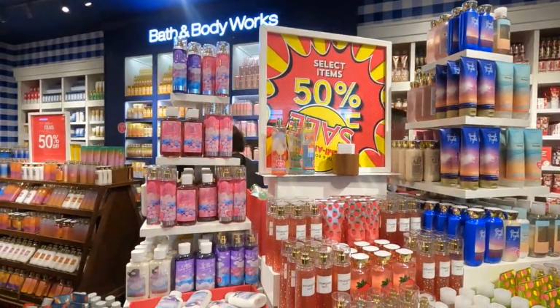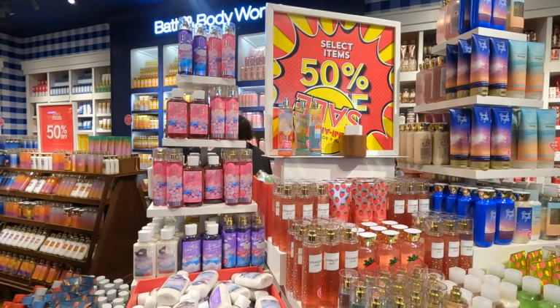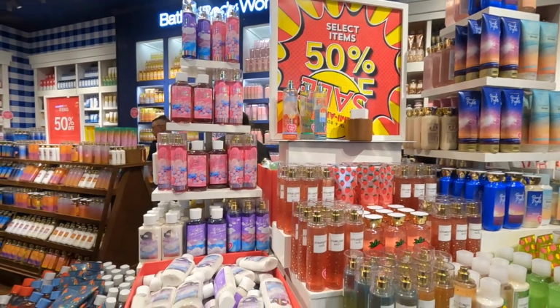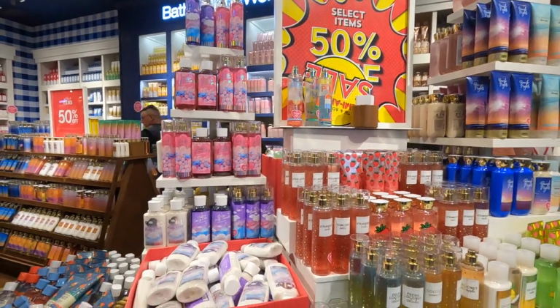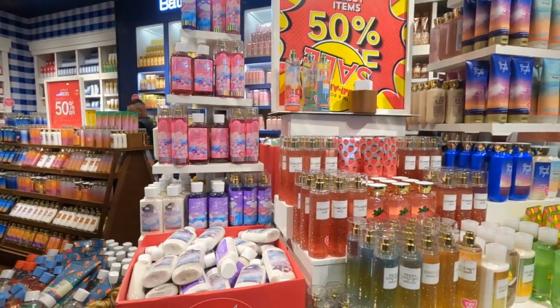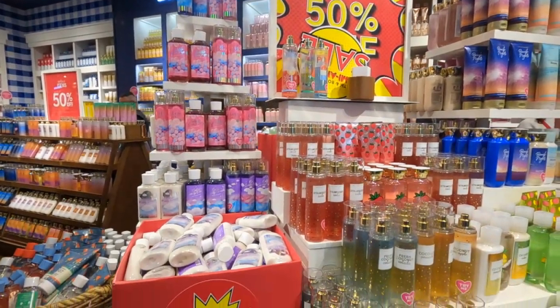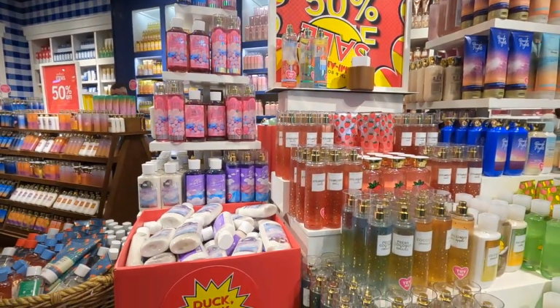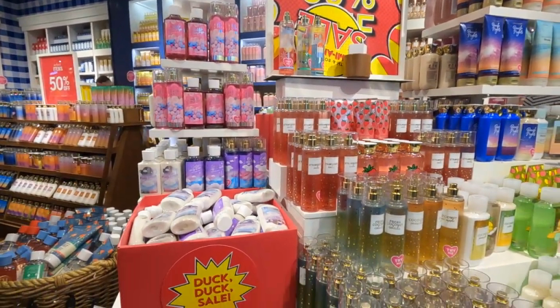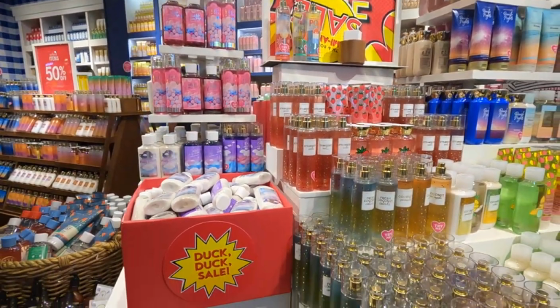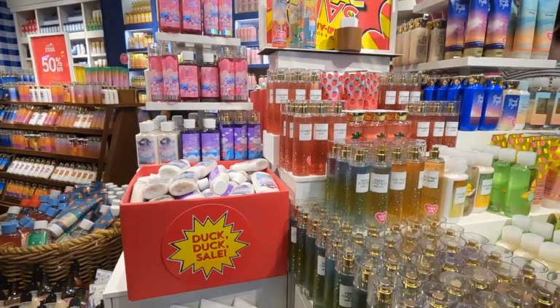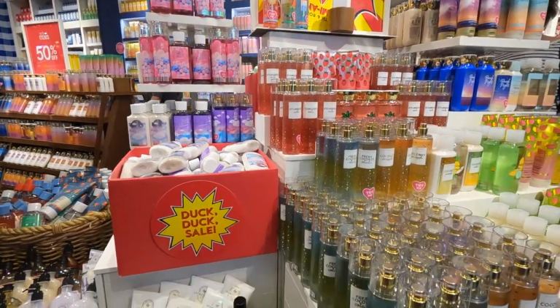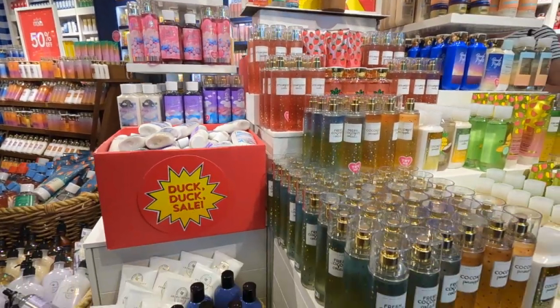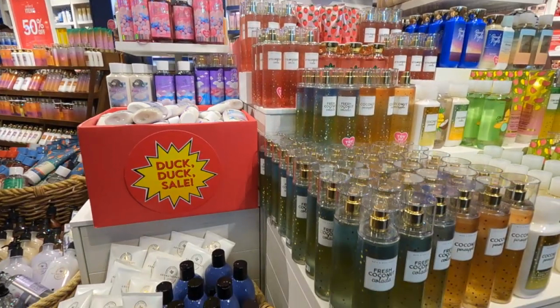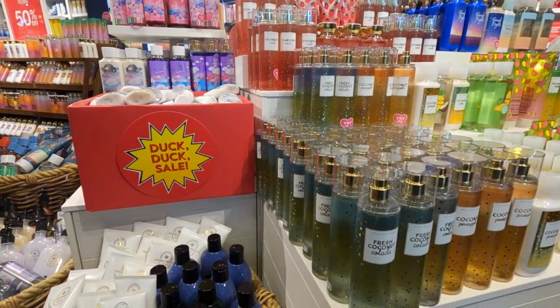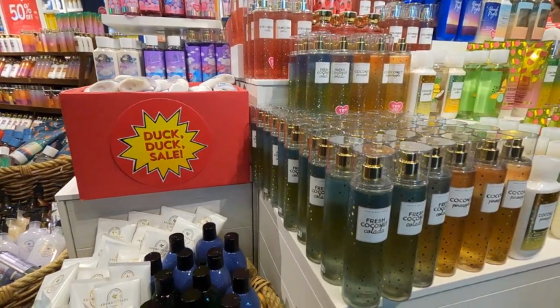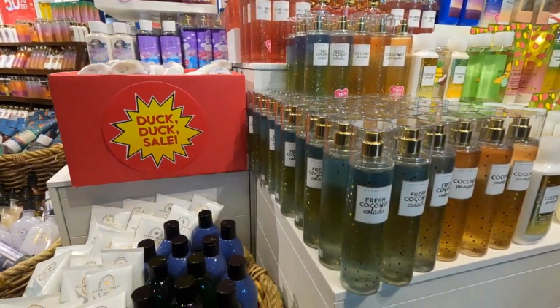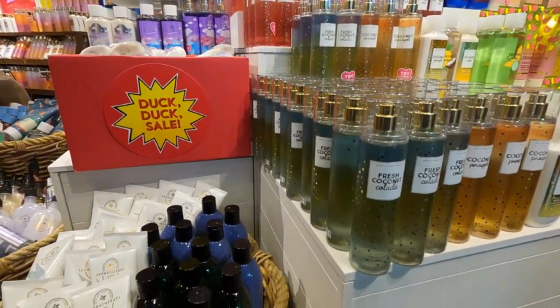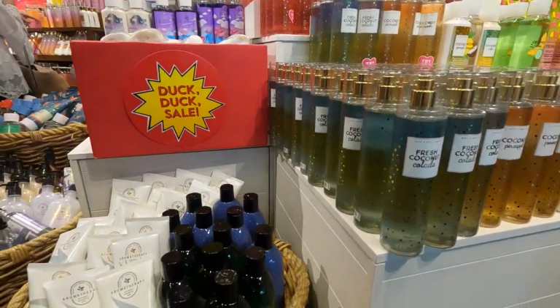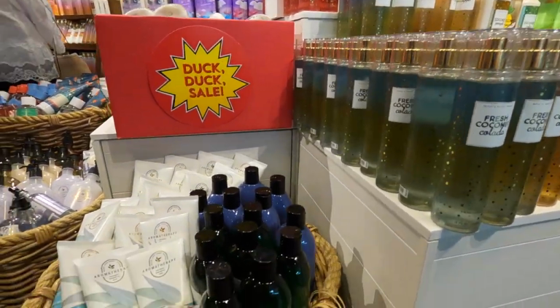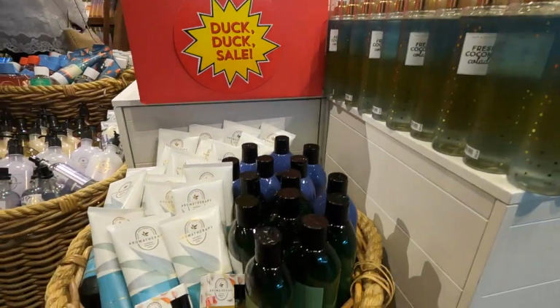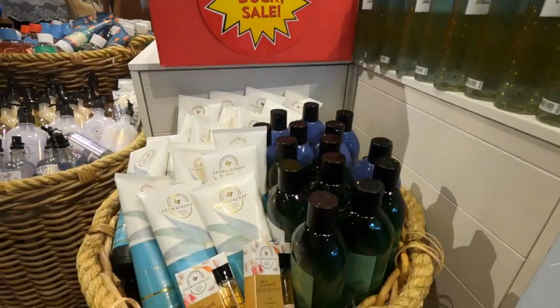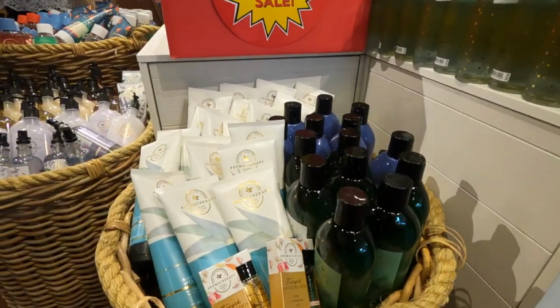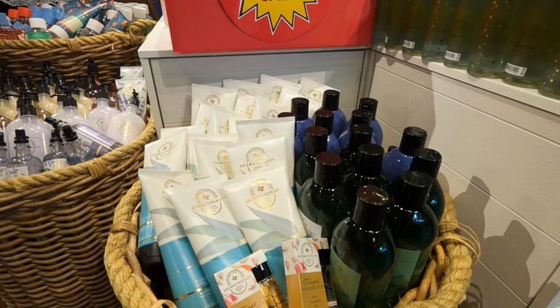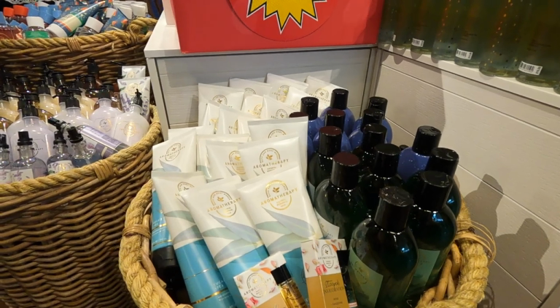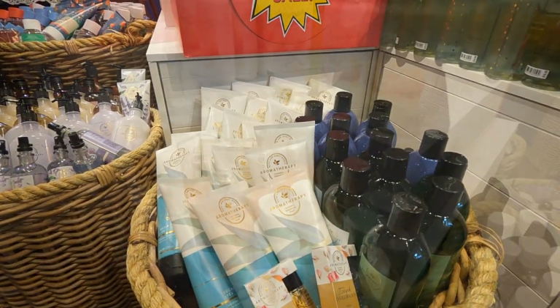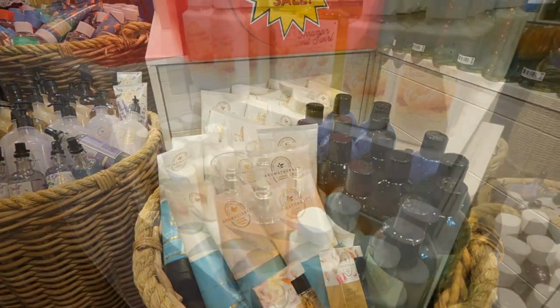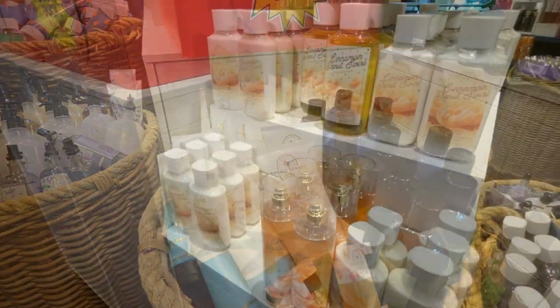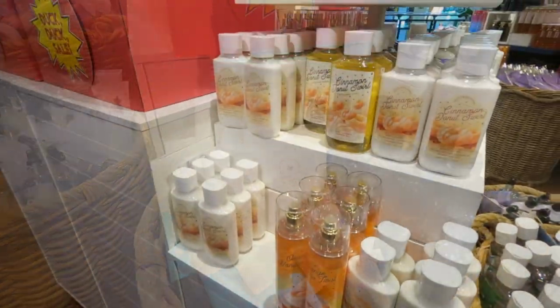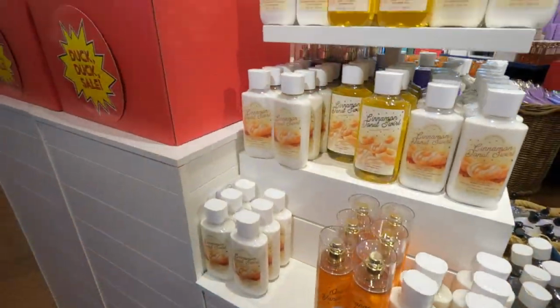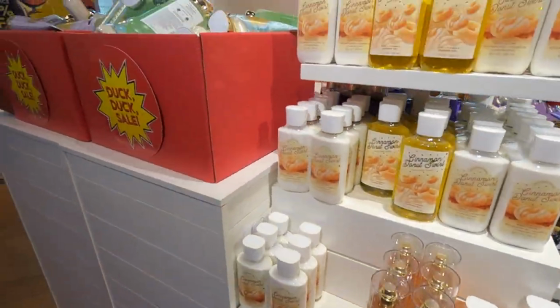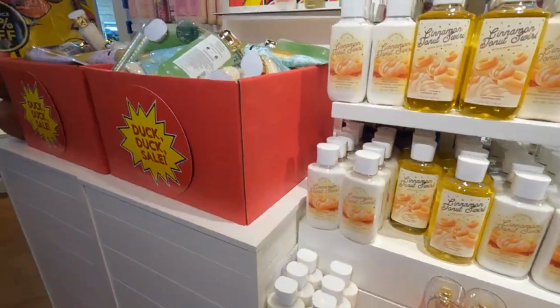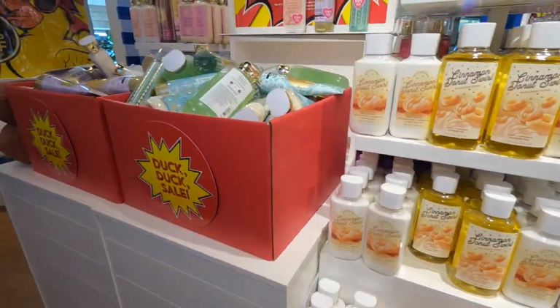Semi-annual sale is here! The day we've all been waiting for is now here.